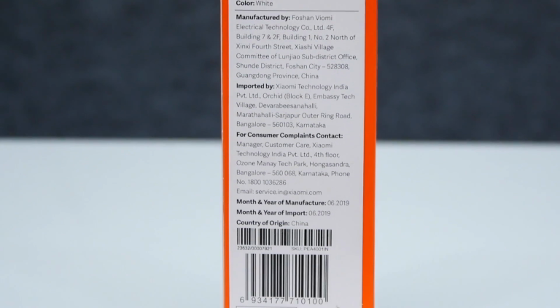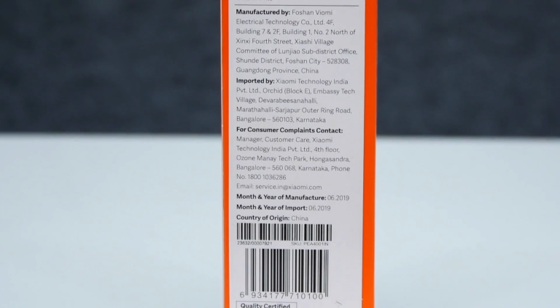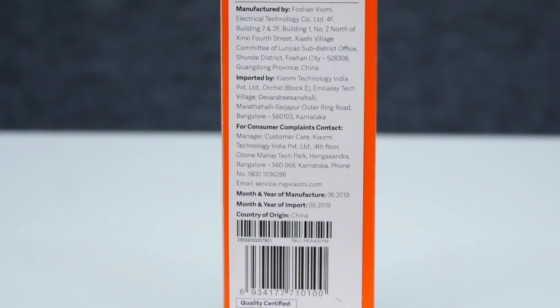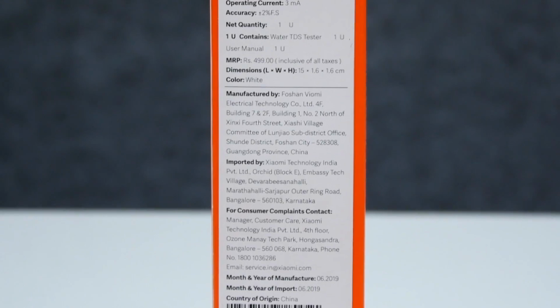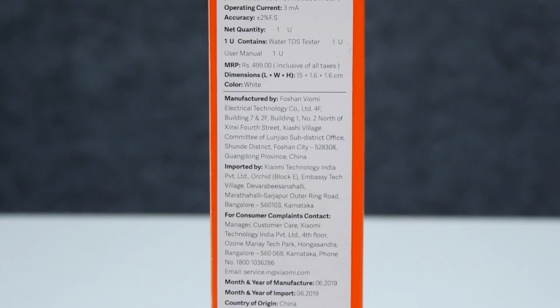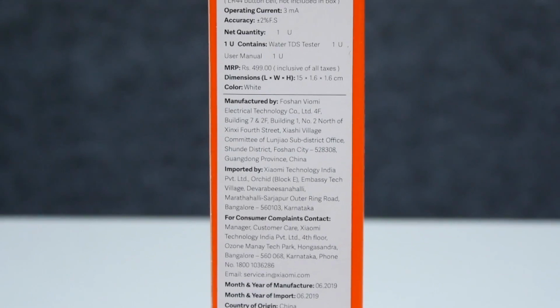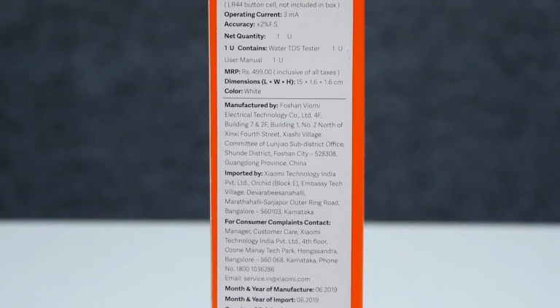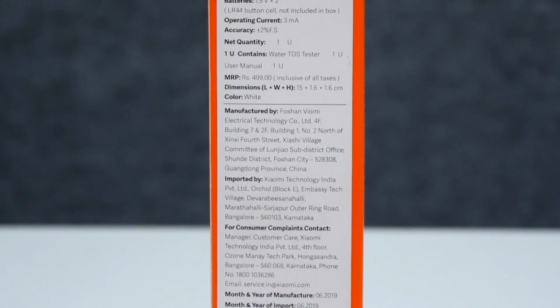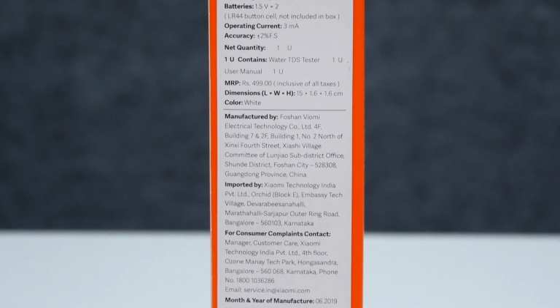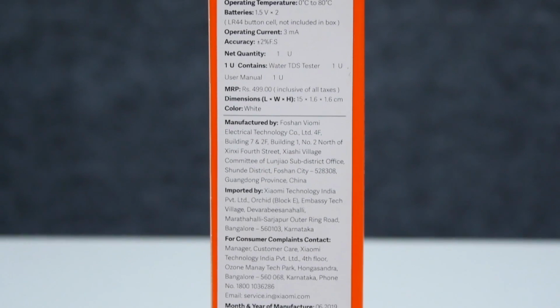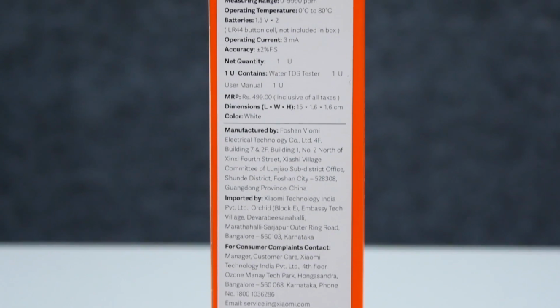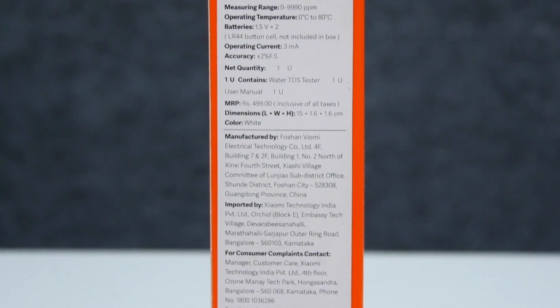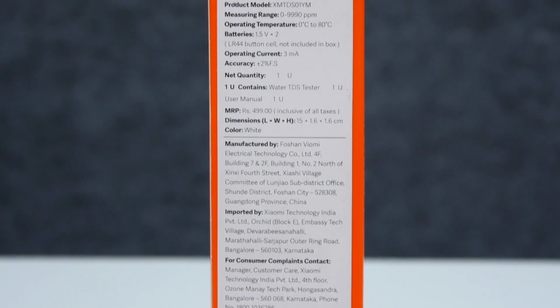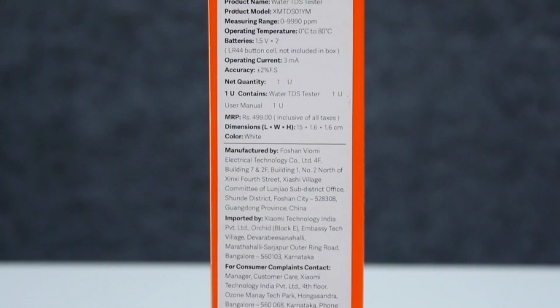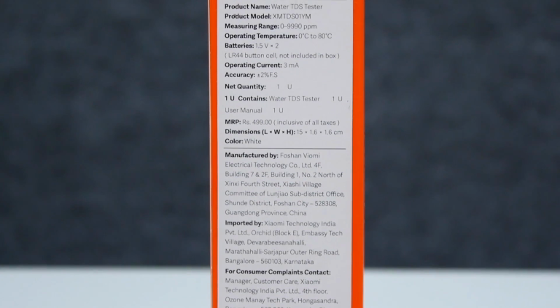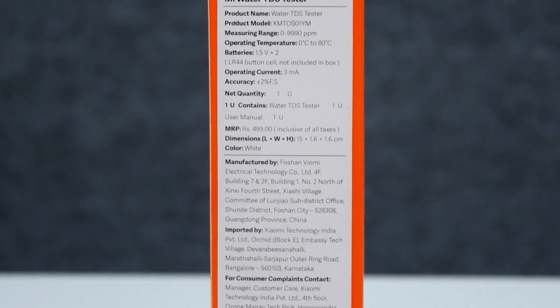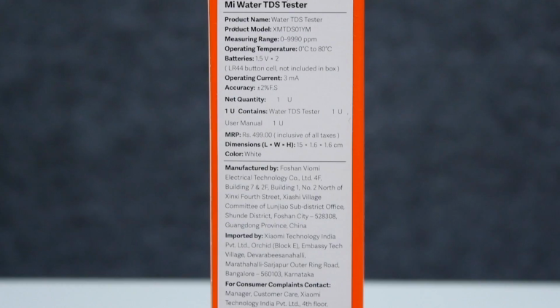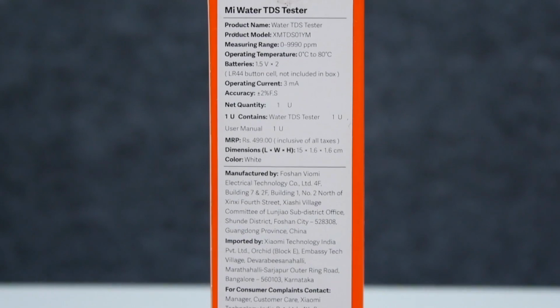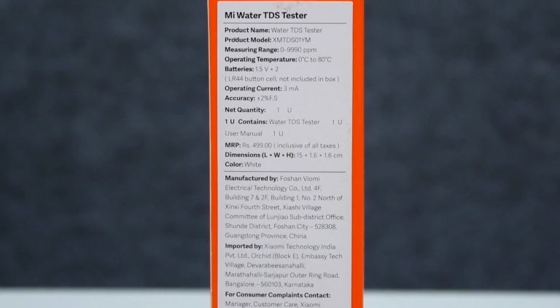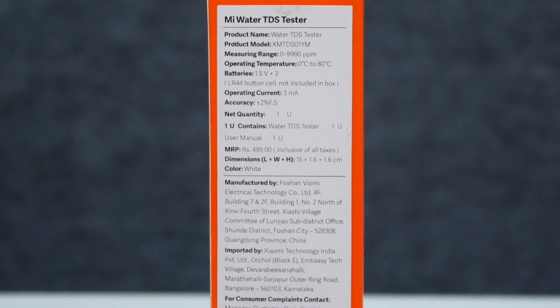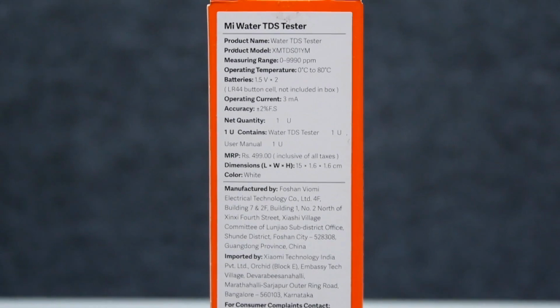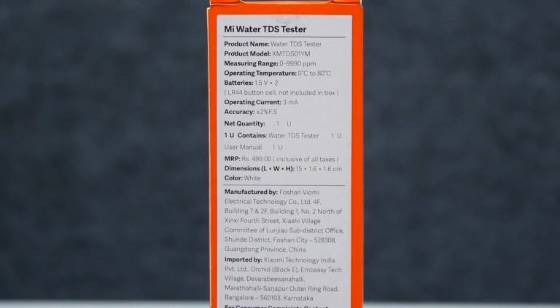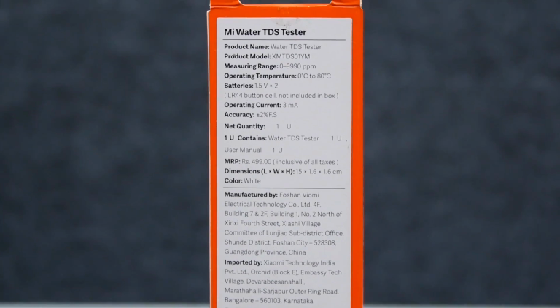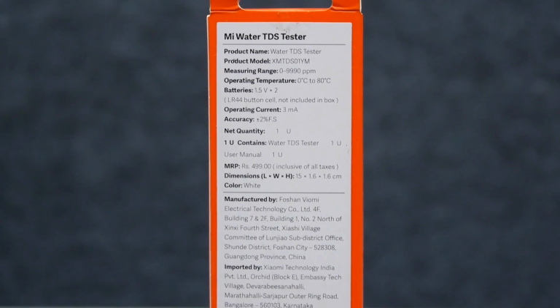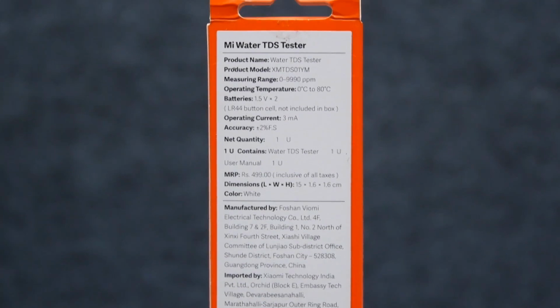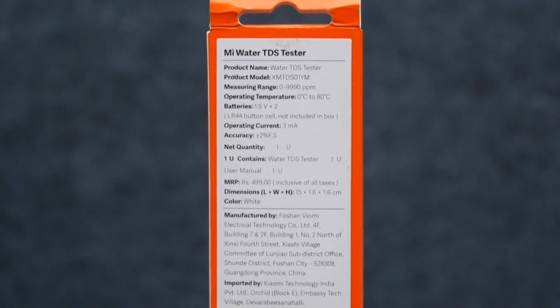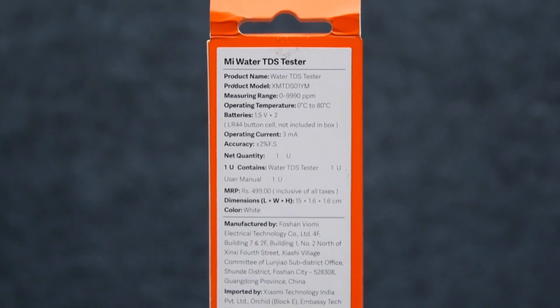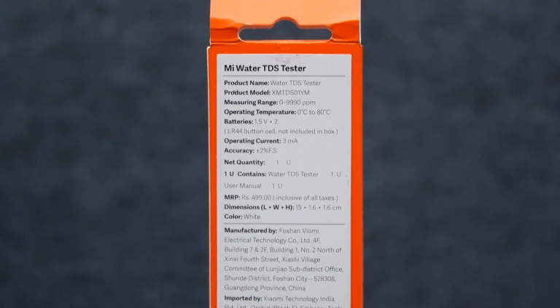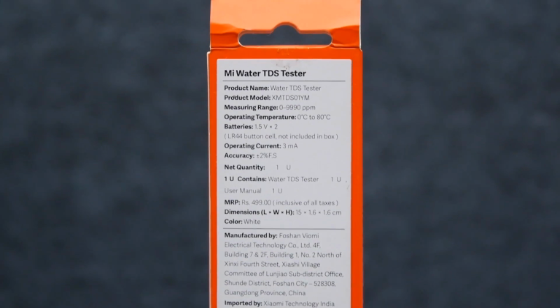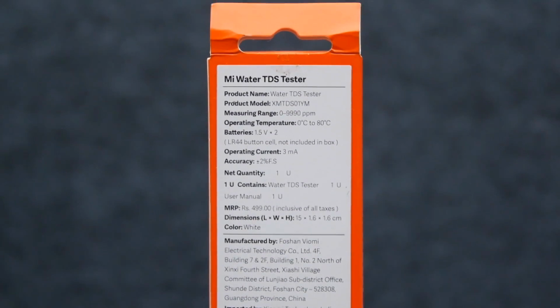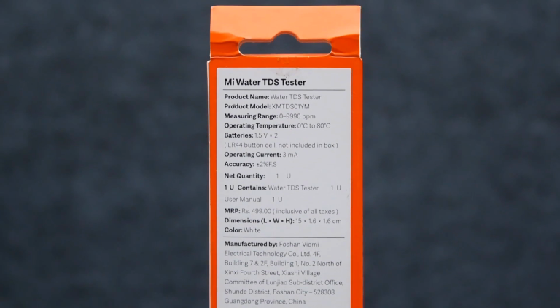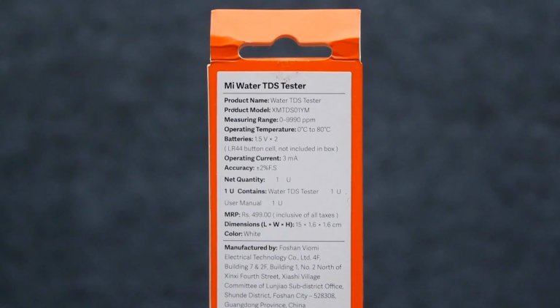The device runs on batteries — 1.5V, two LR-44 button cell batteries. Note that the batteries are not included in the box.